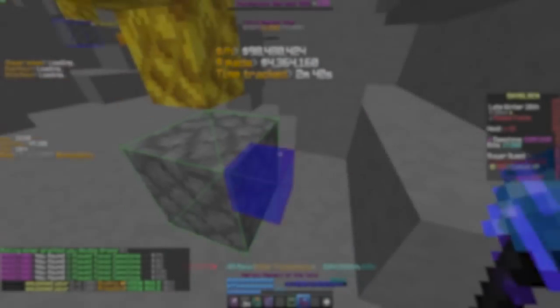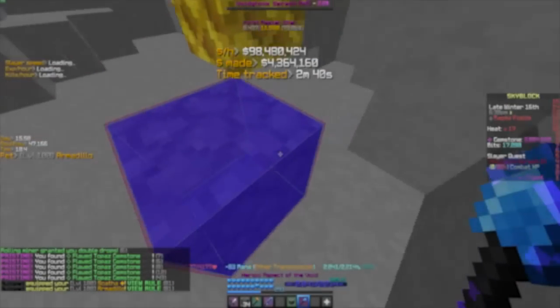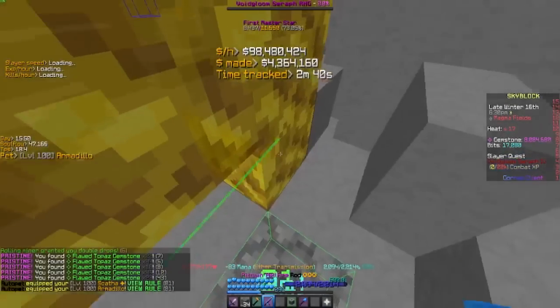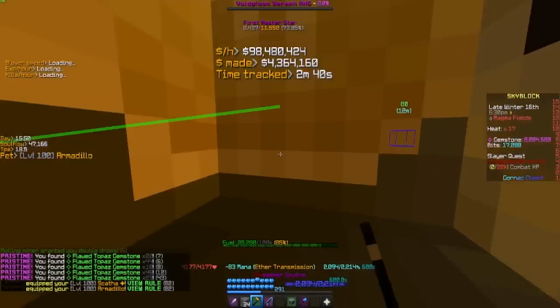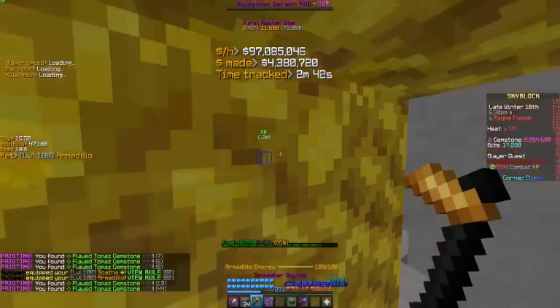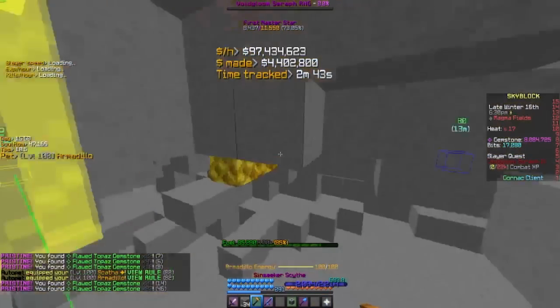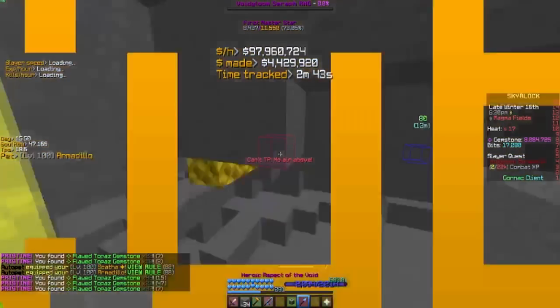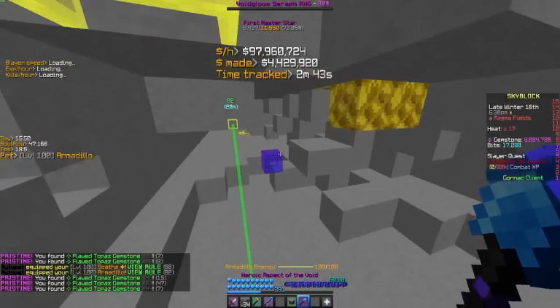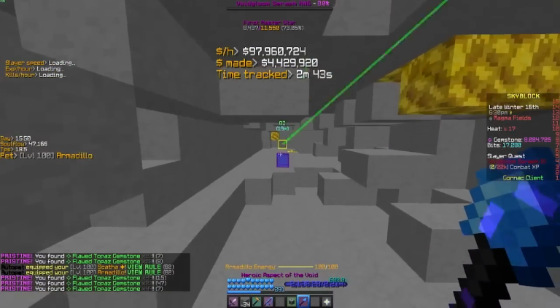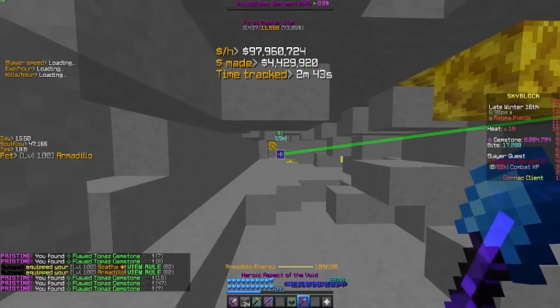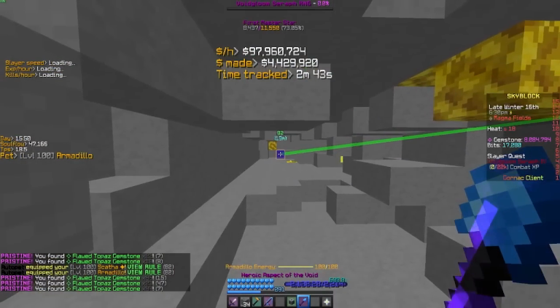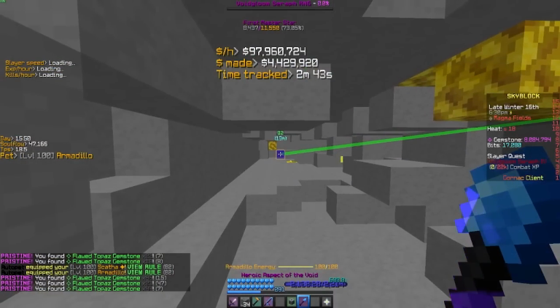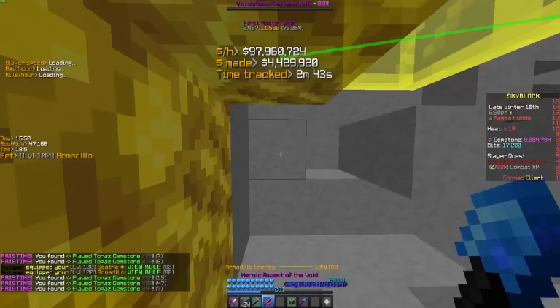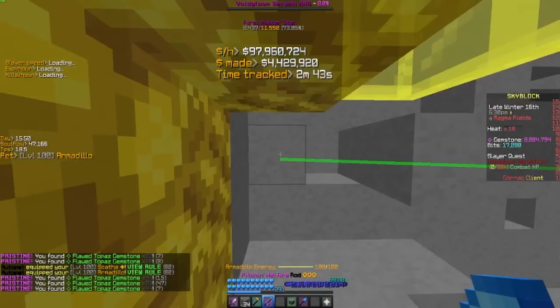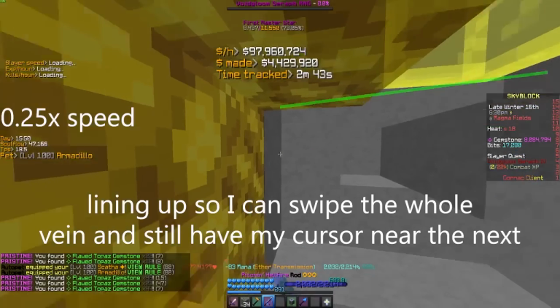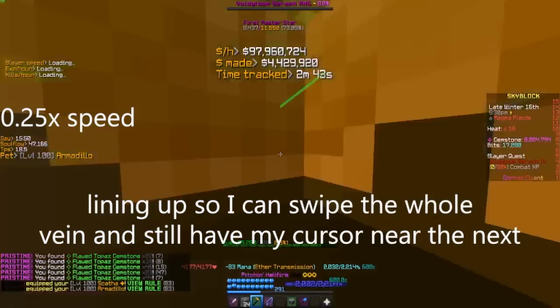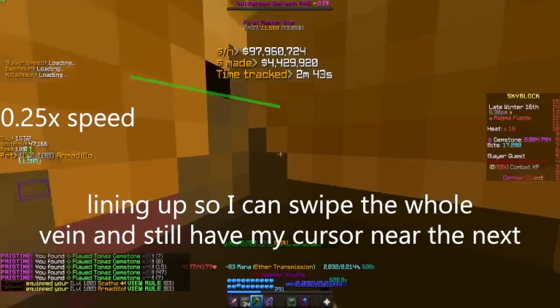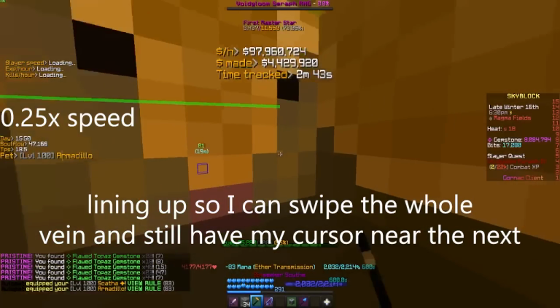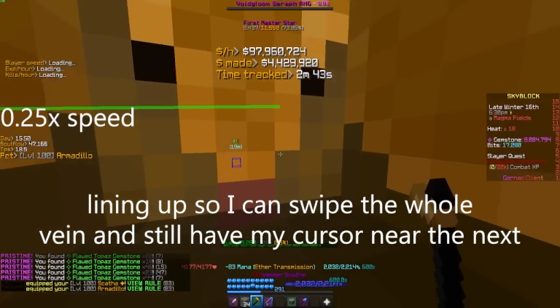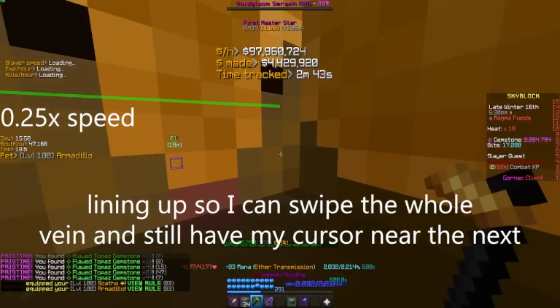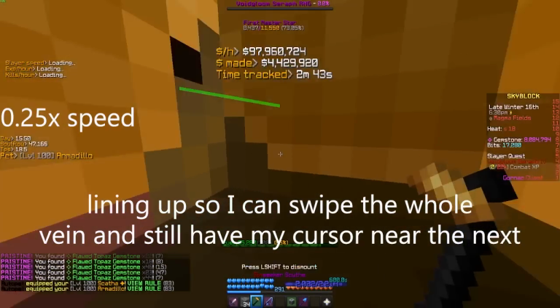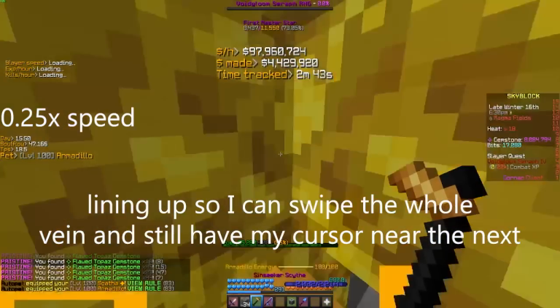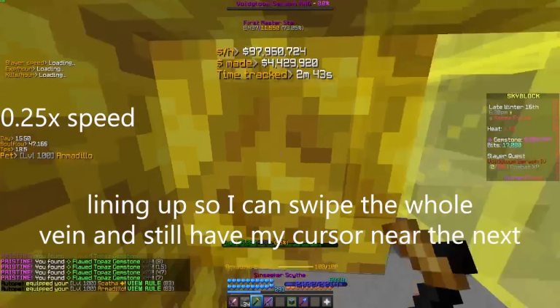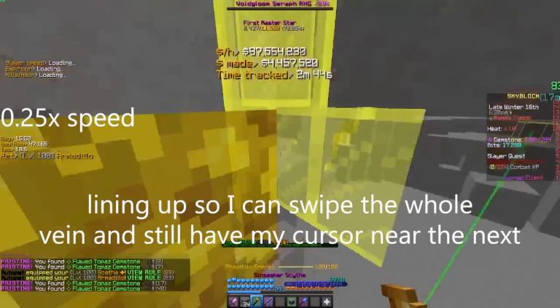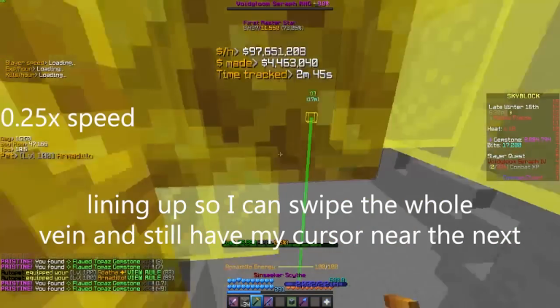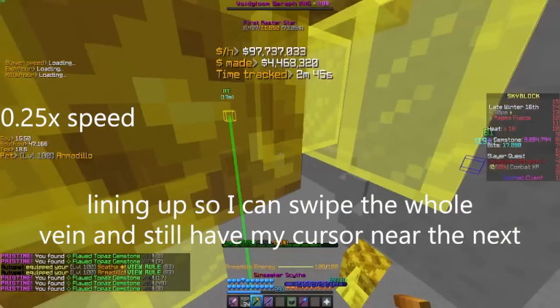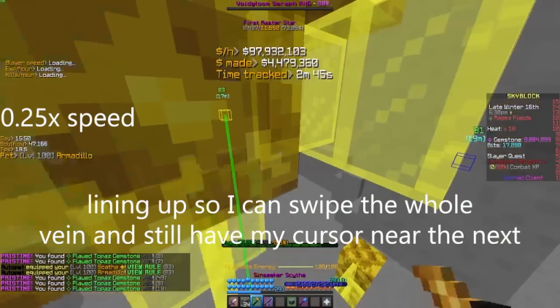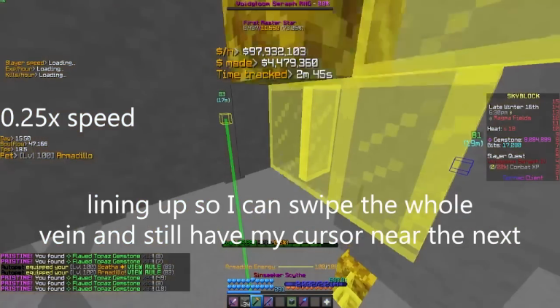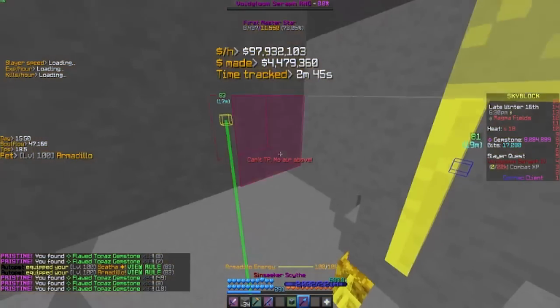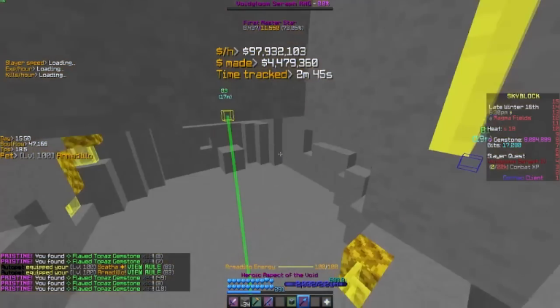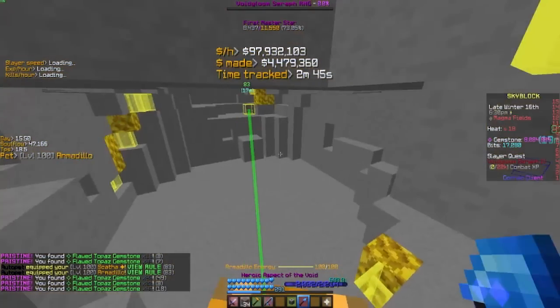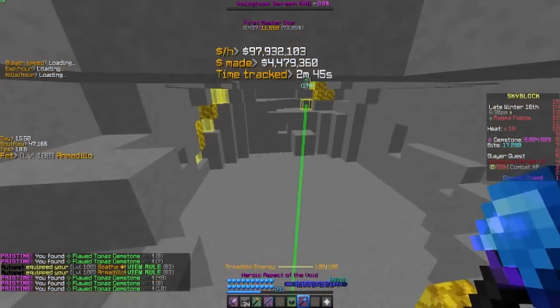Another tip is to line up your swipe so that it will end near the next vein. You do this lining up while waiting for your drill stats to update after each etherwarp.